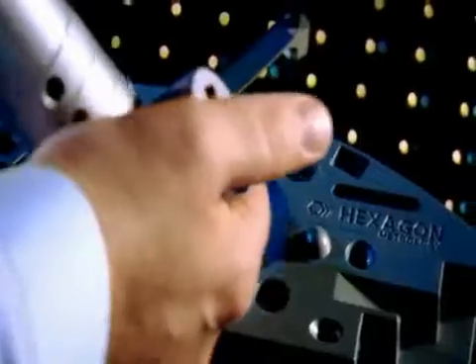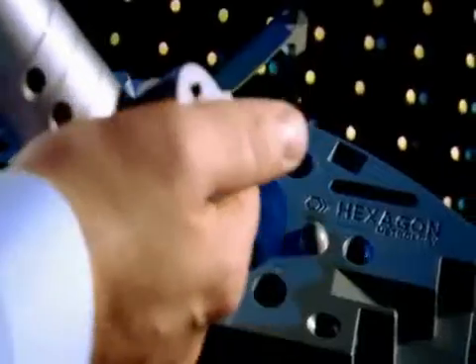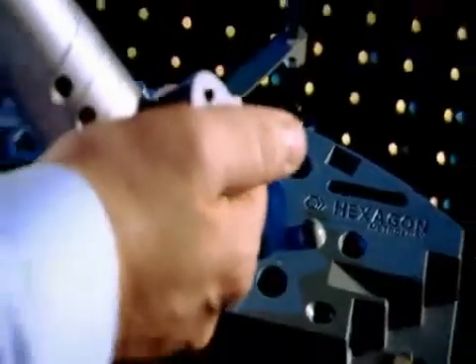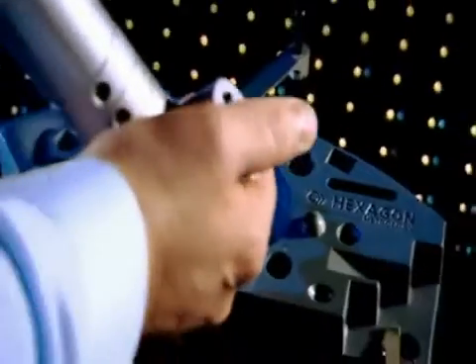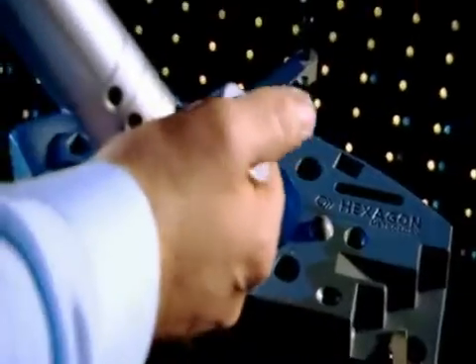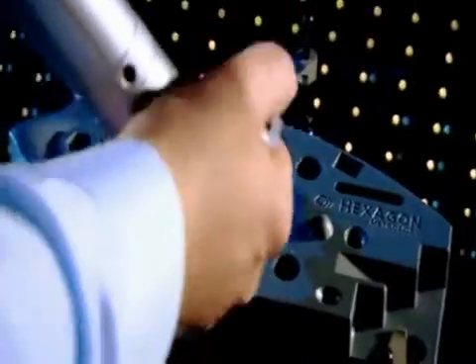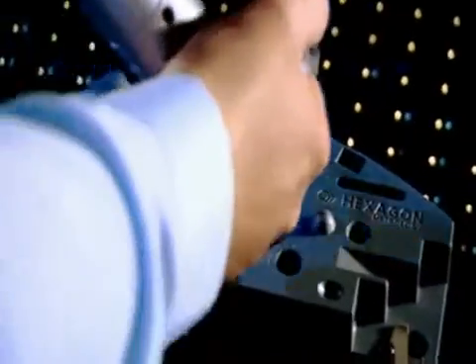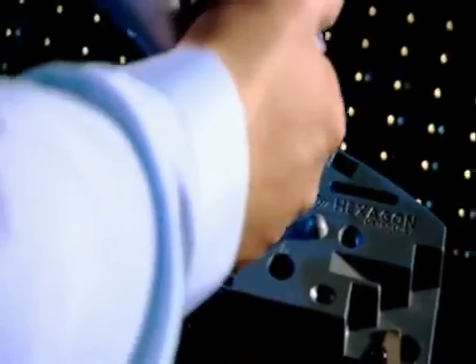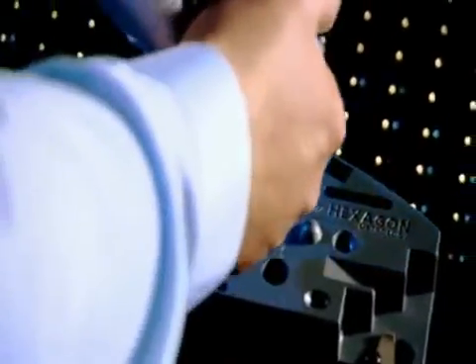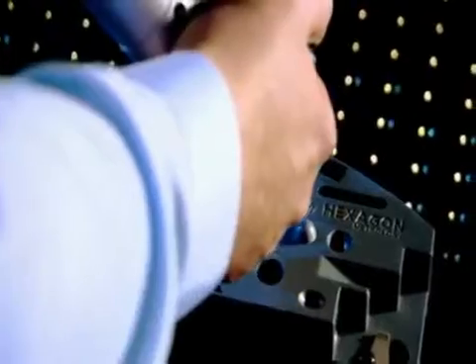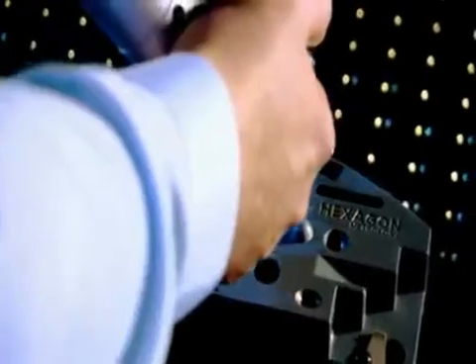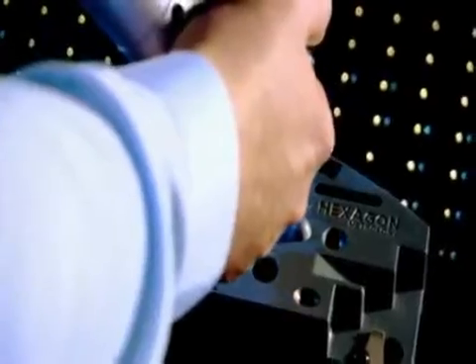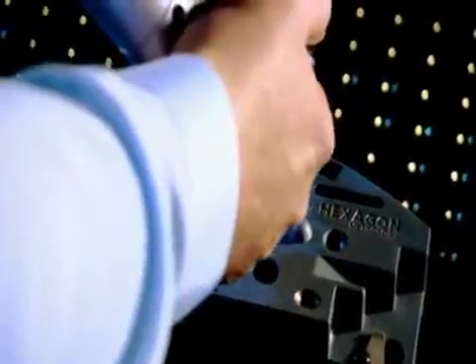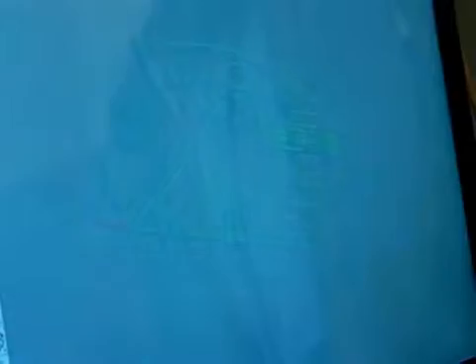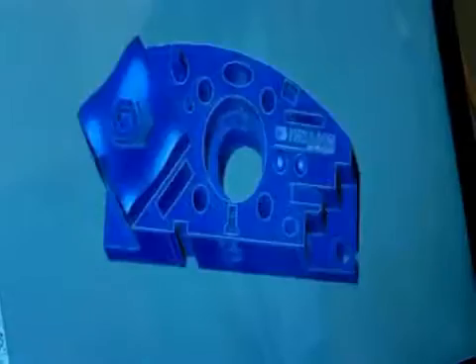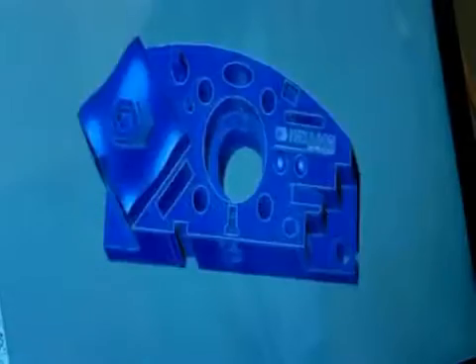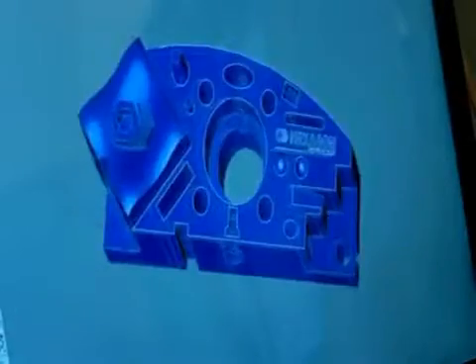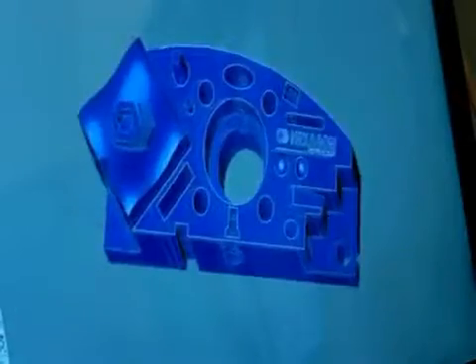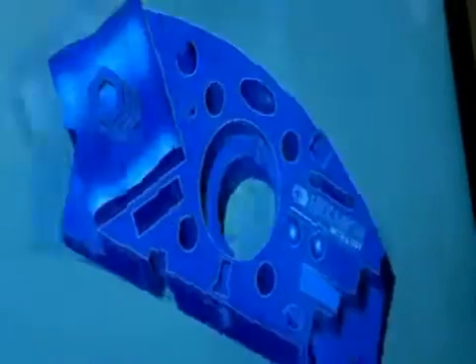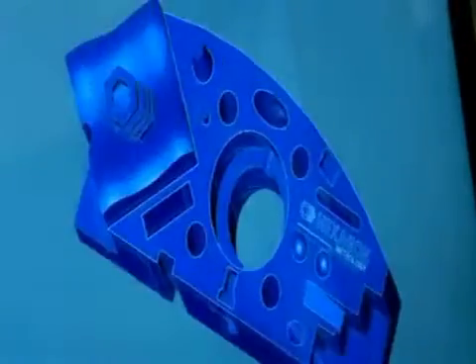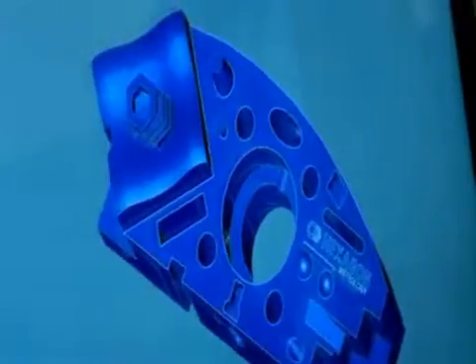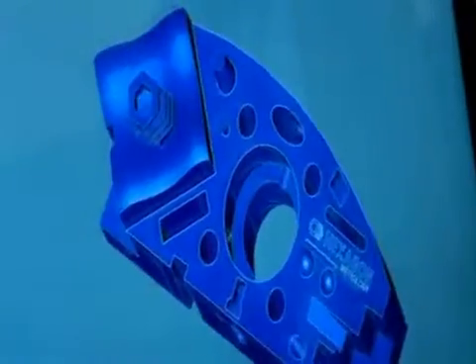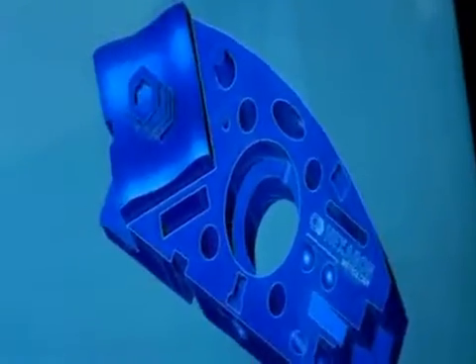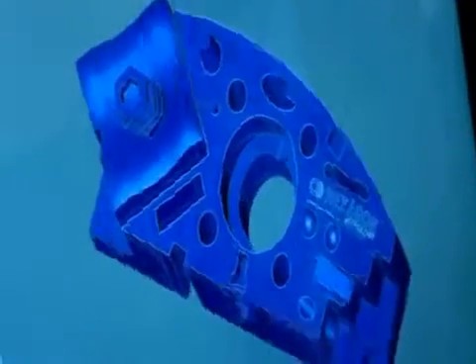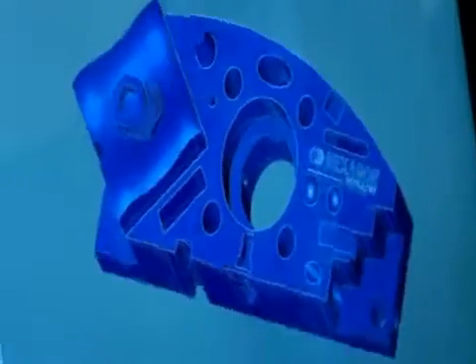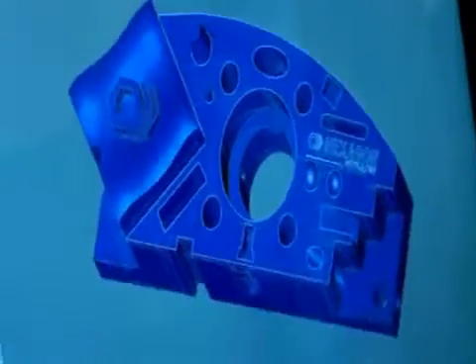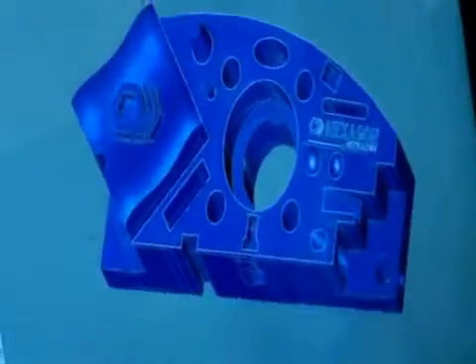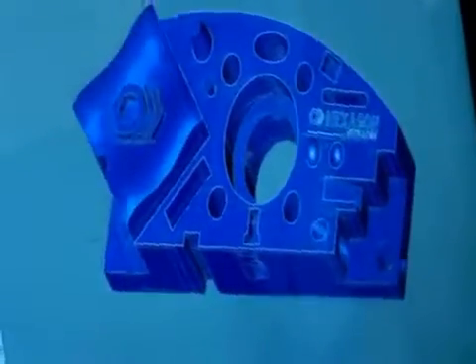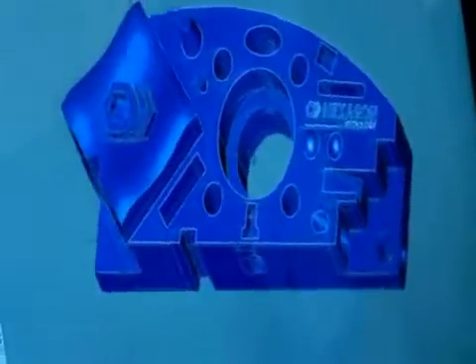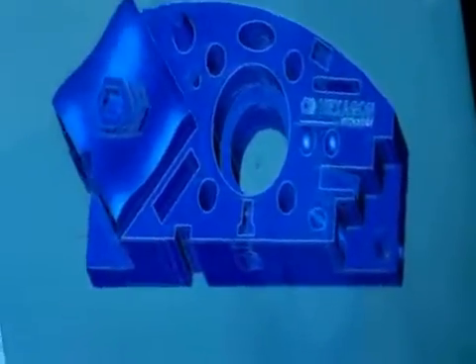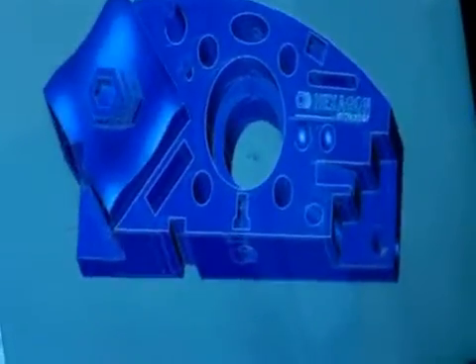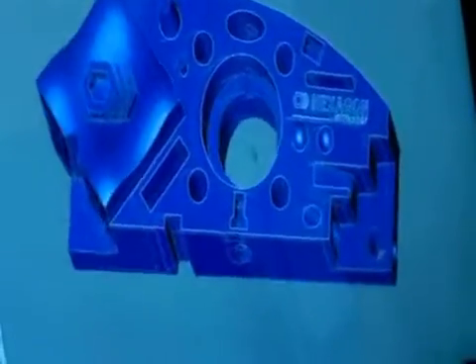Even making an accurate computer model of a small shape like this takes at least 2,000 coordinates.